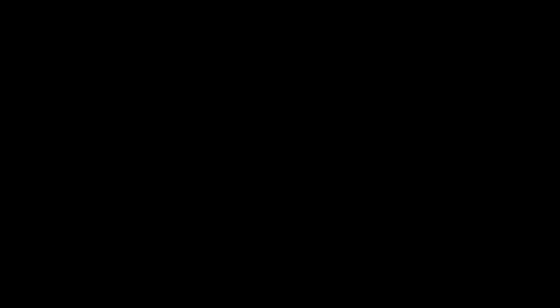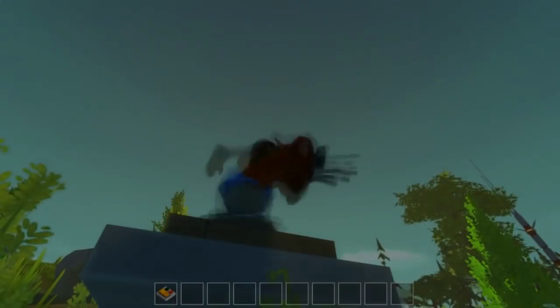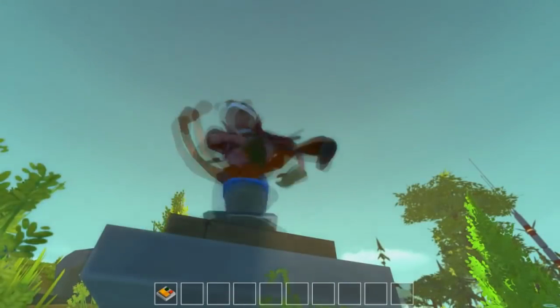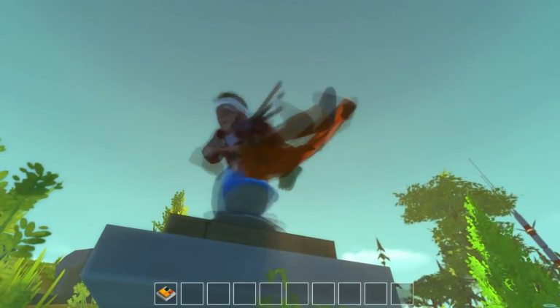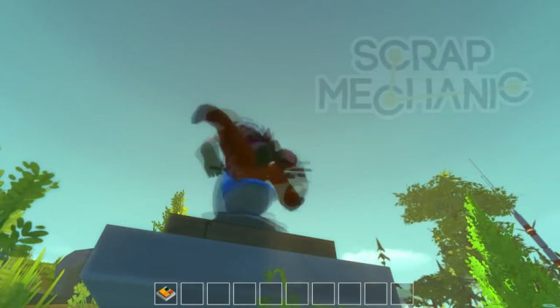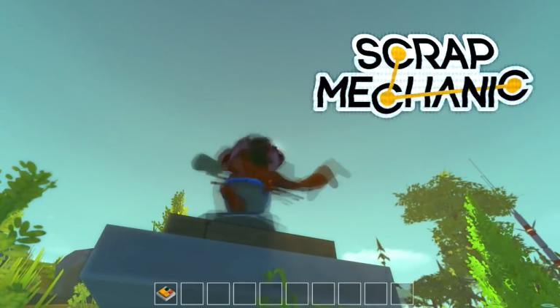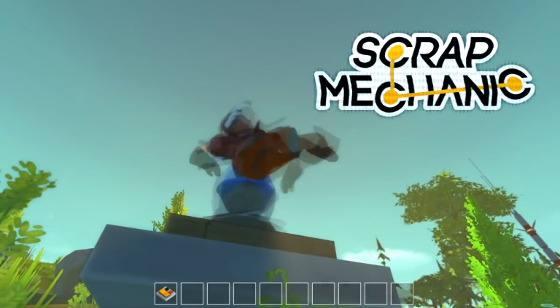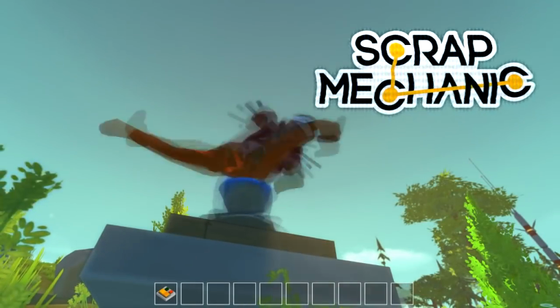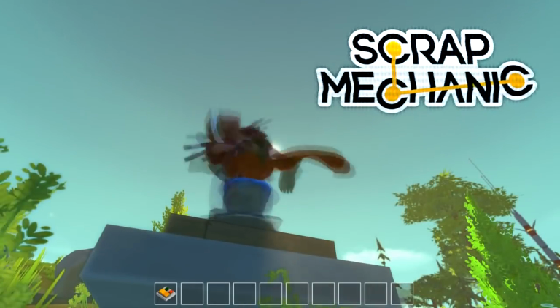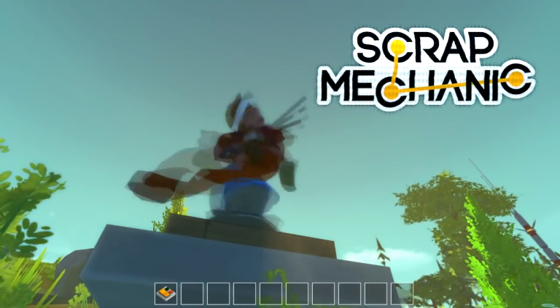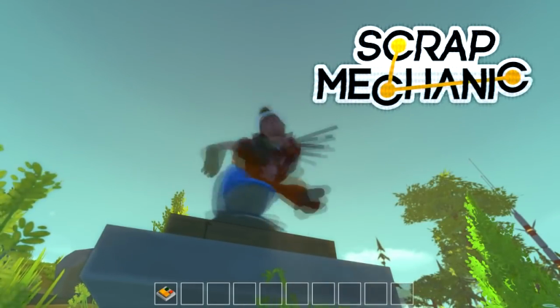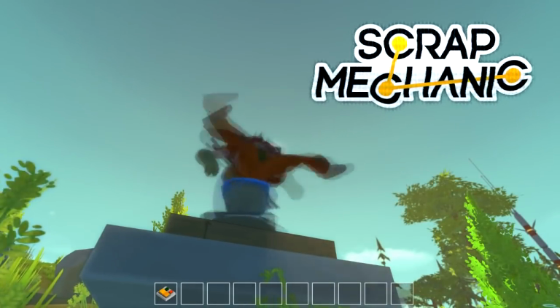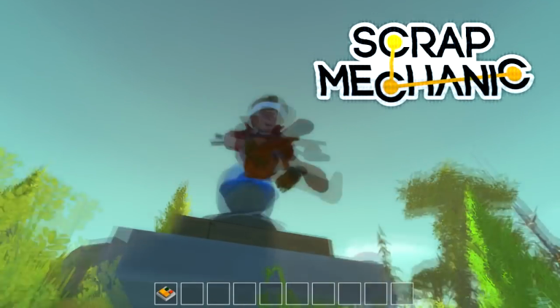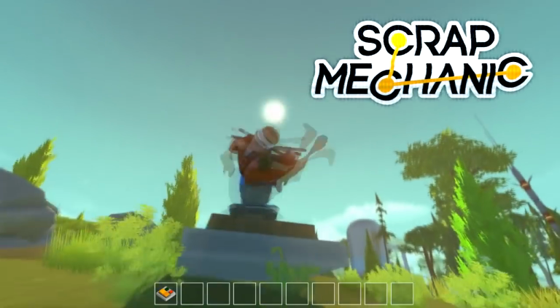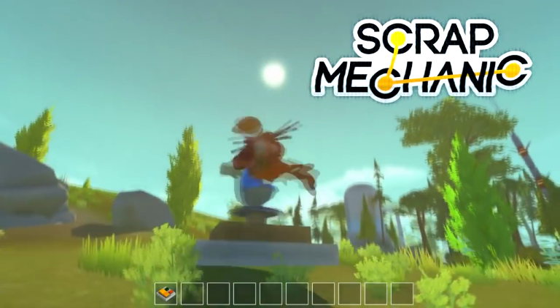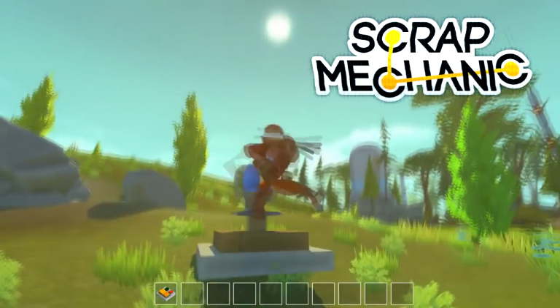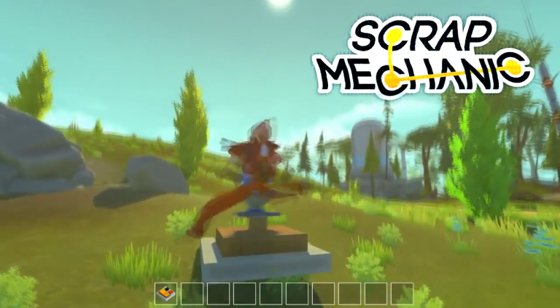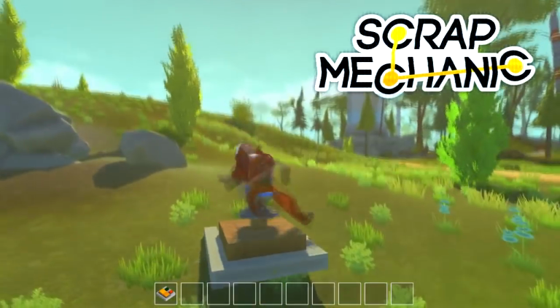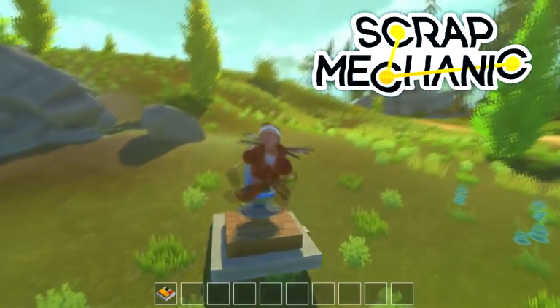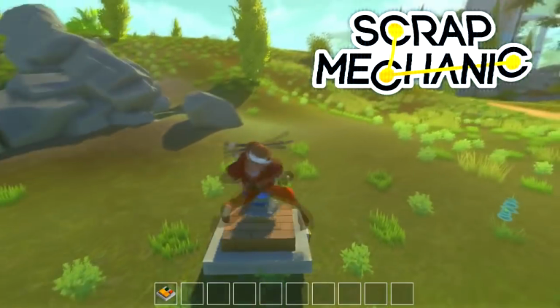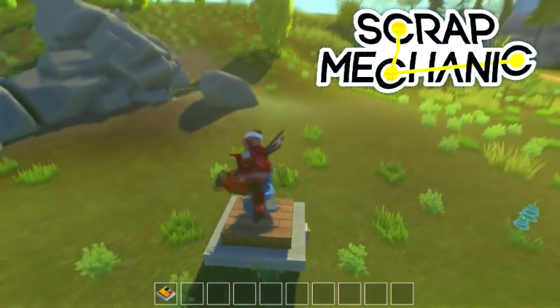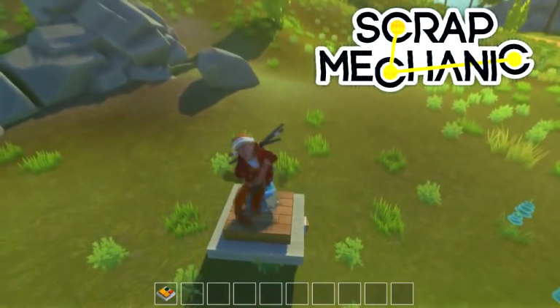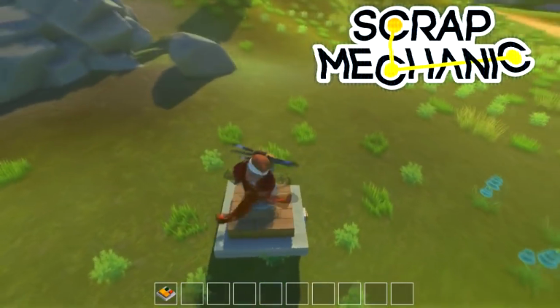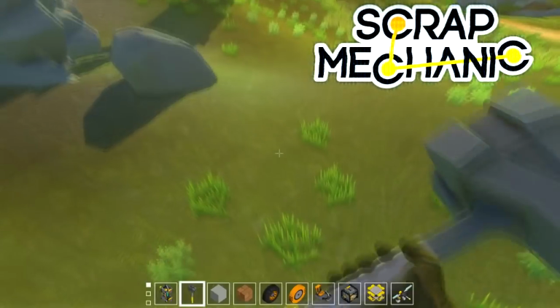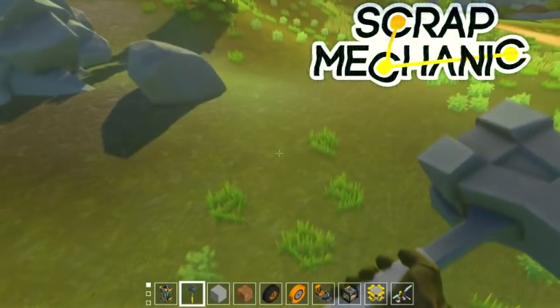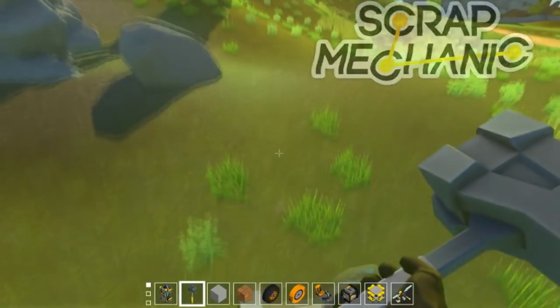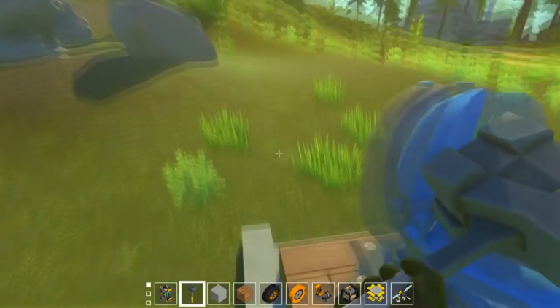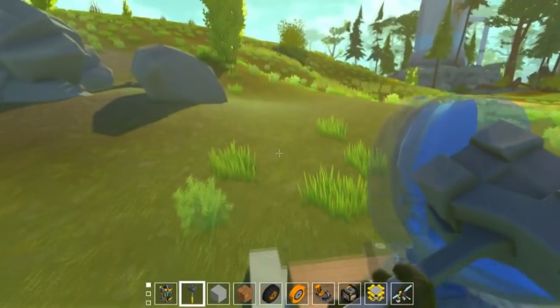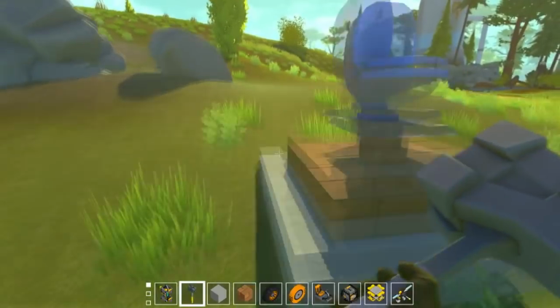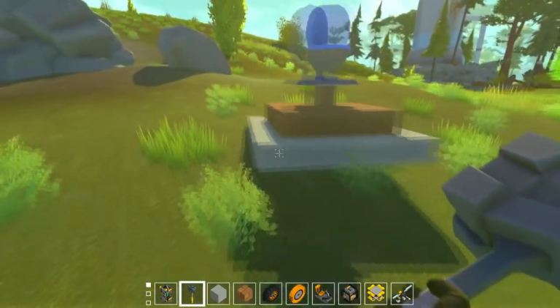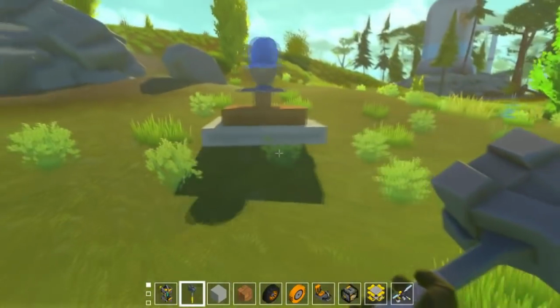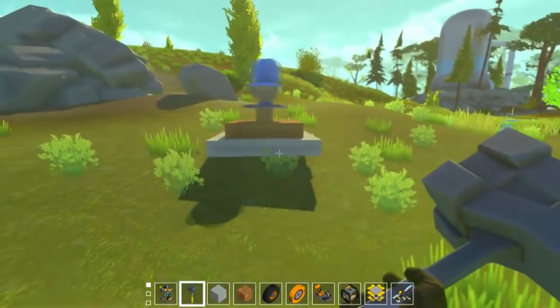Hey guys, welcome back to another Scrap Mechanic video. In today's video I've got some extra special logic for you guys.